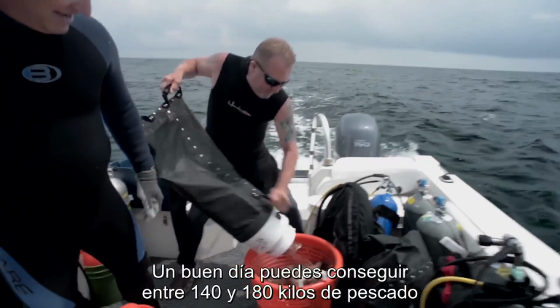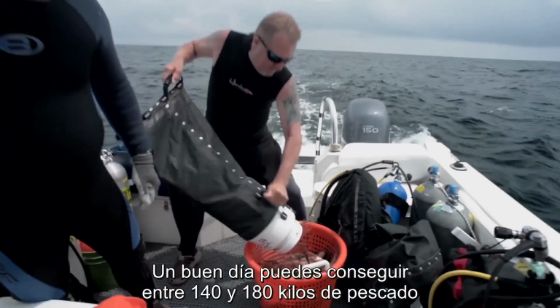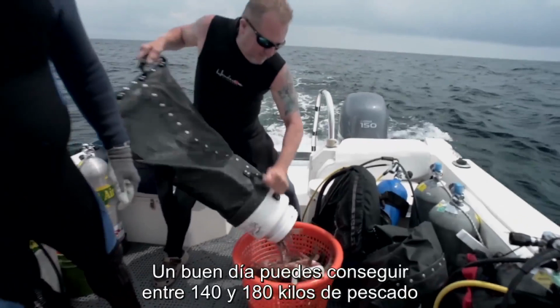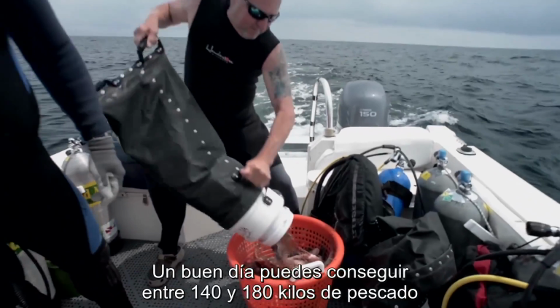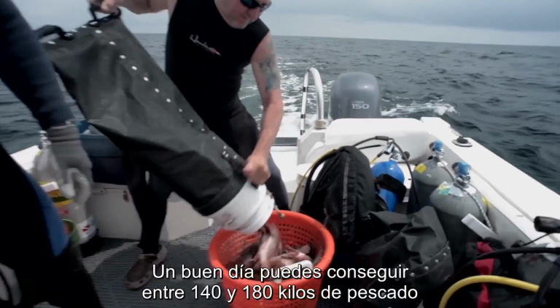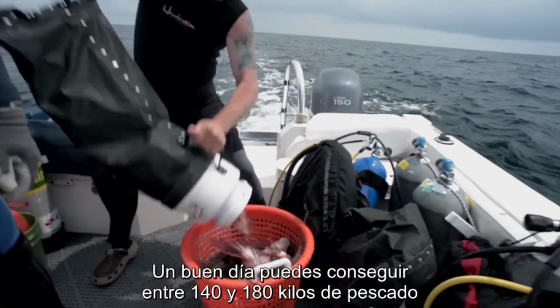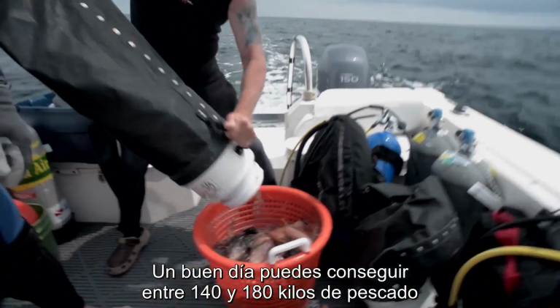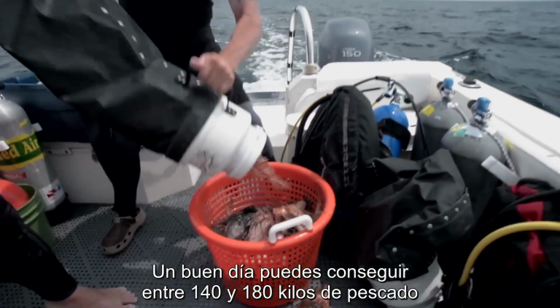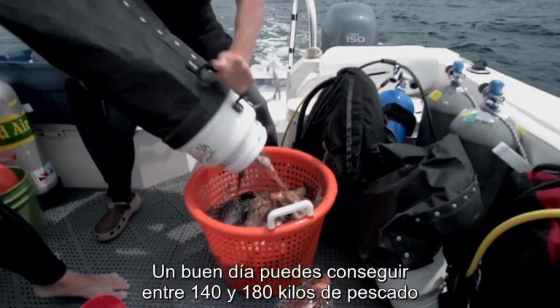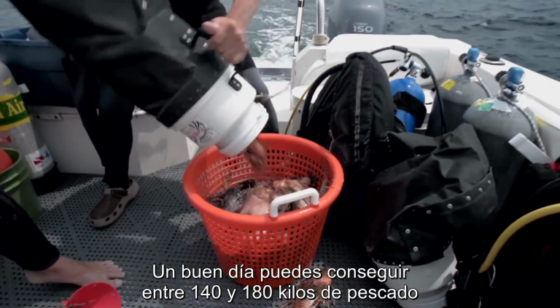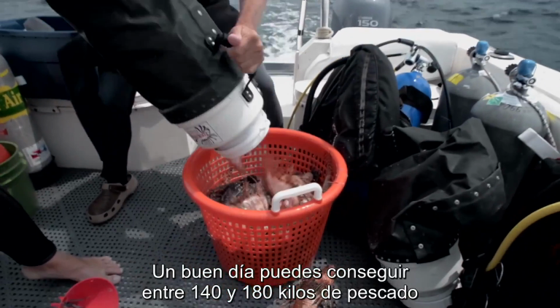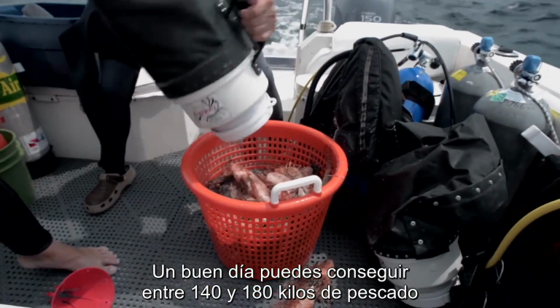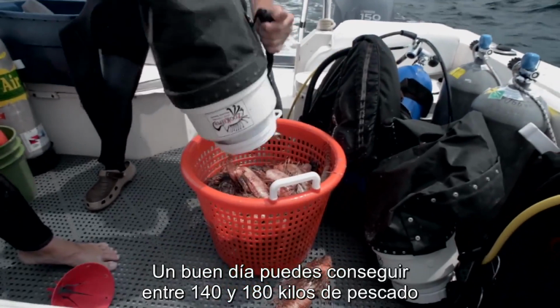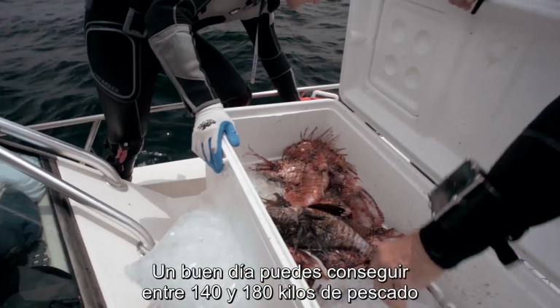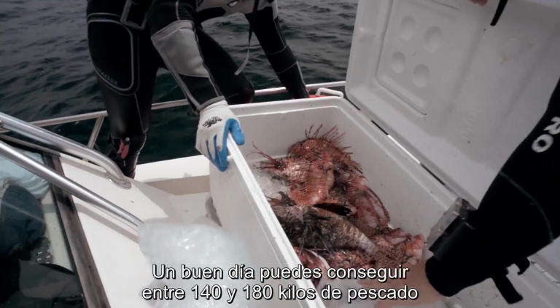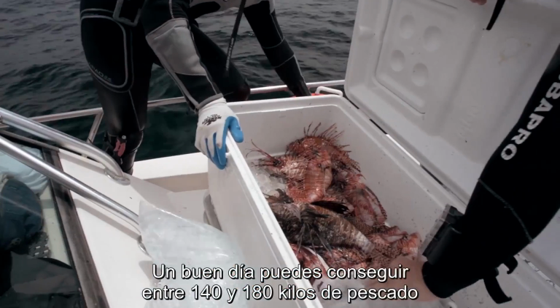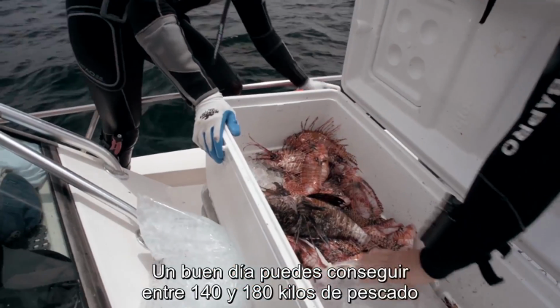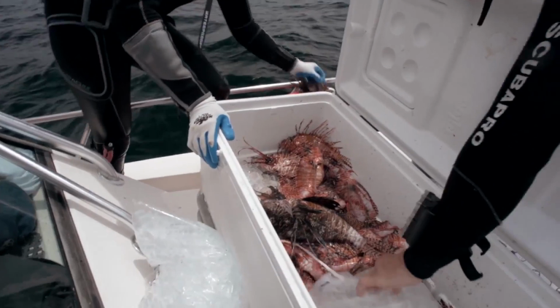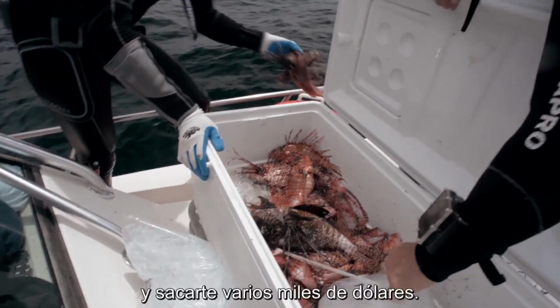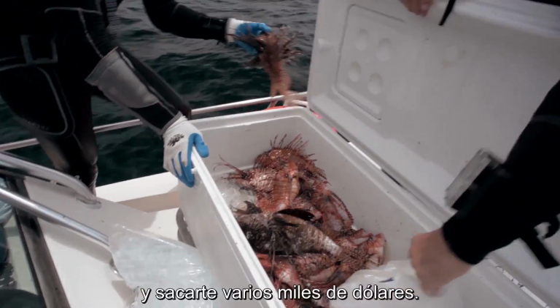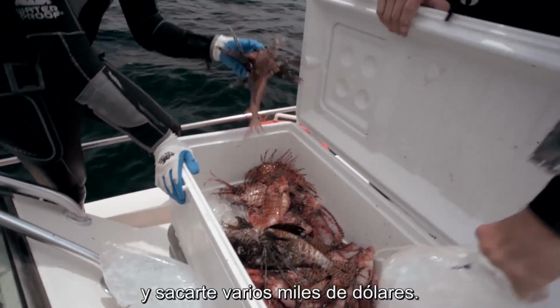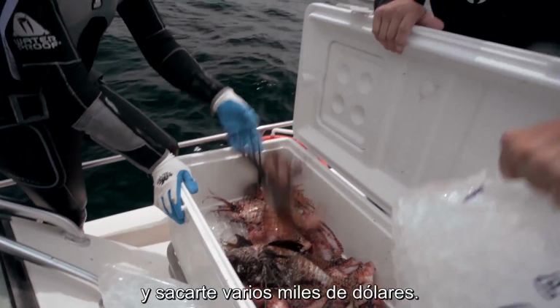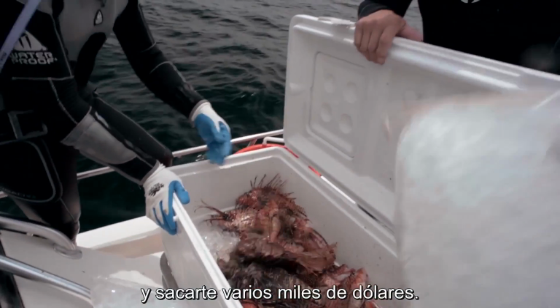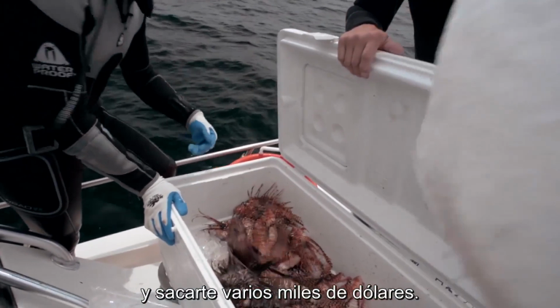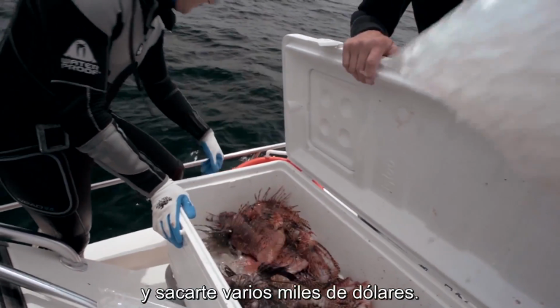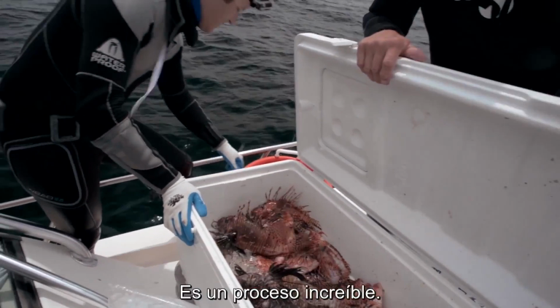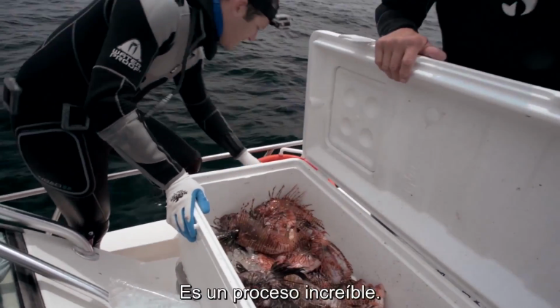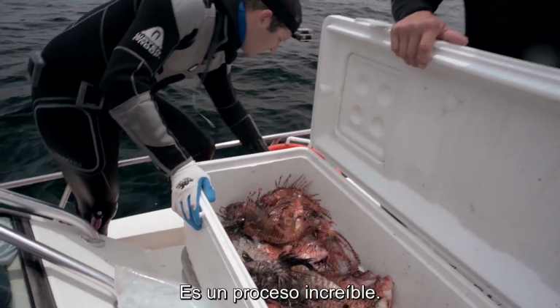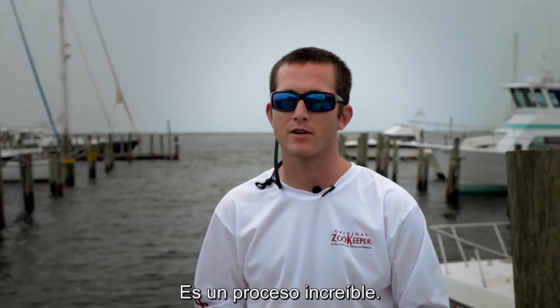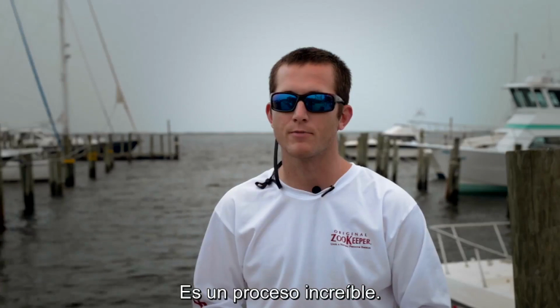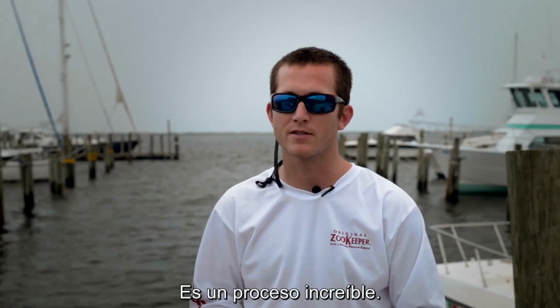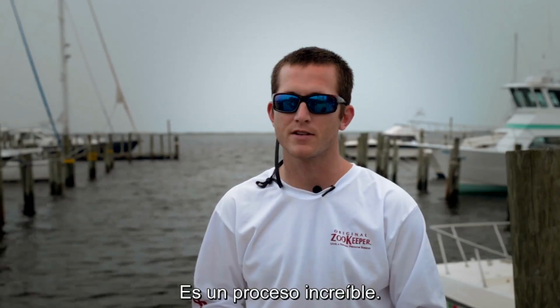Really, you can go out on a good day, get three or four hundred pounds of fish and make a few thousand dollars. It's a pretty awesome process.